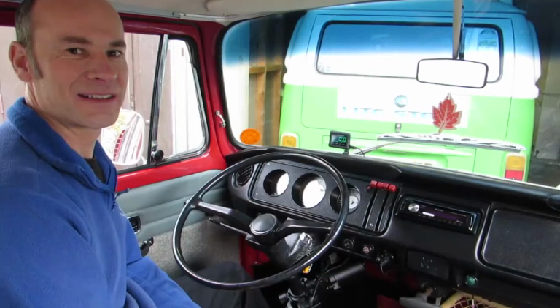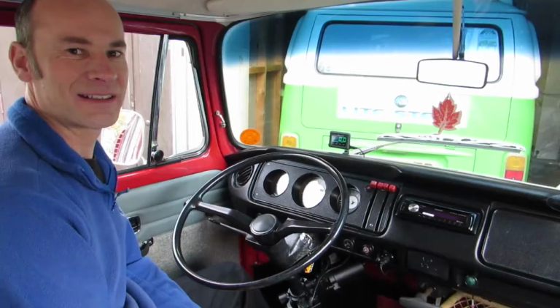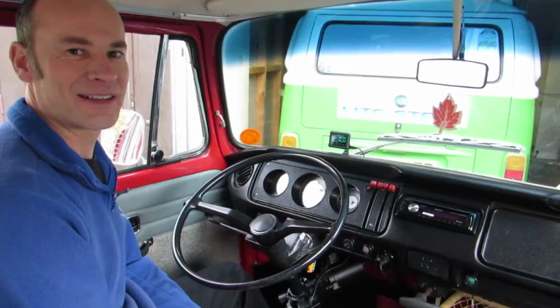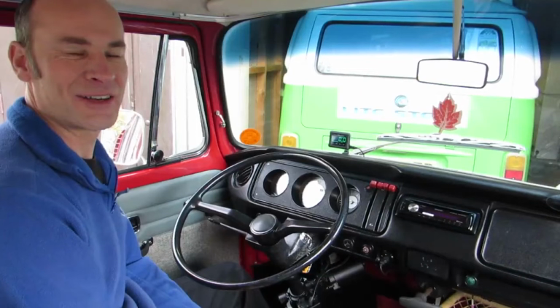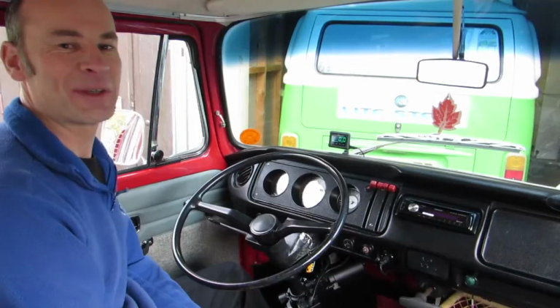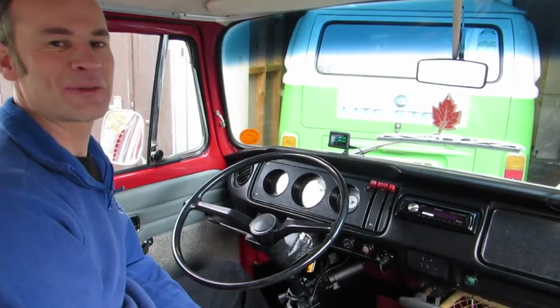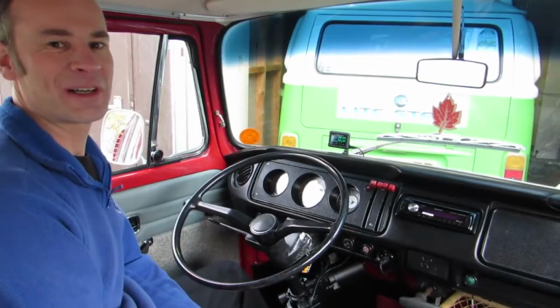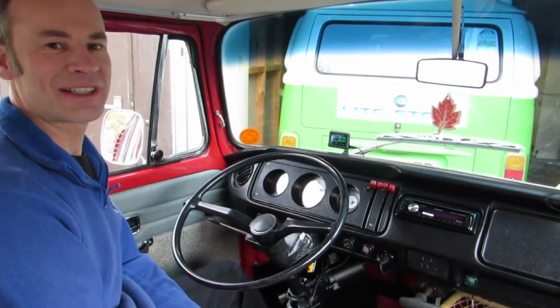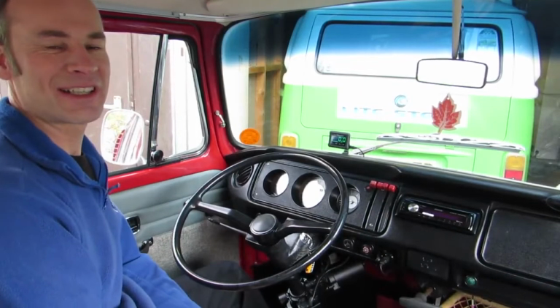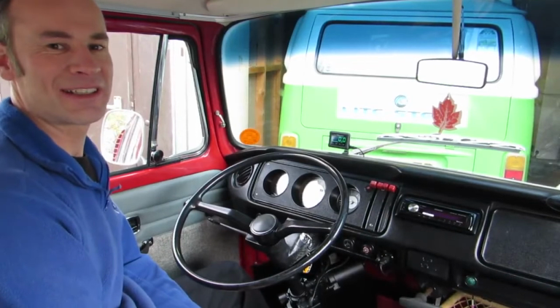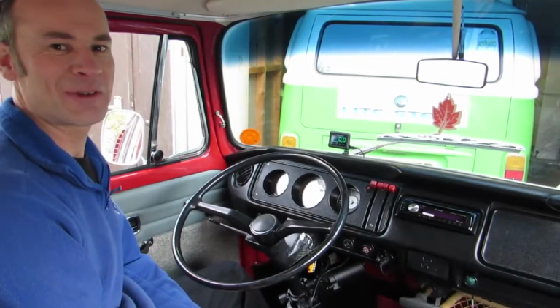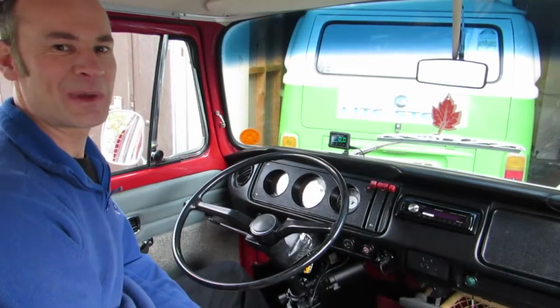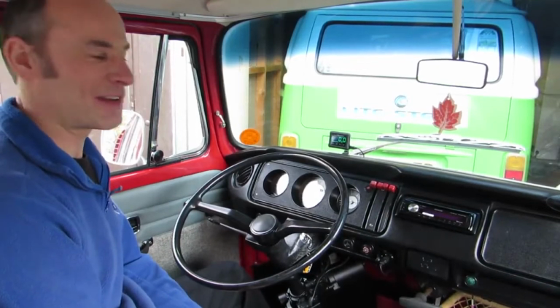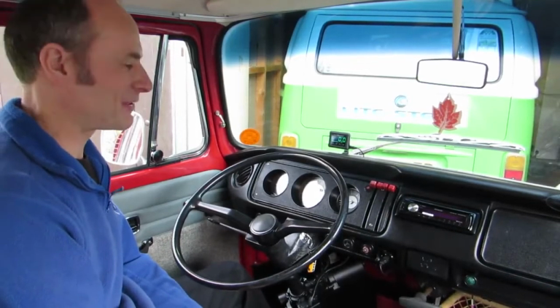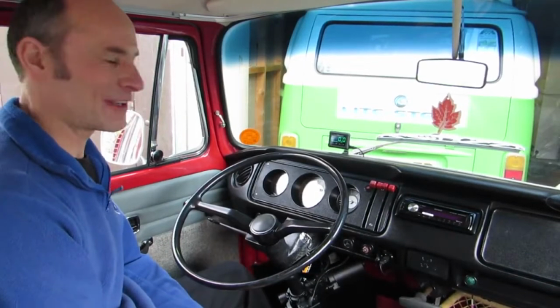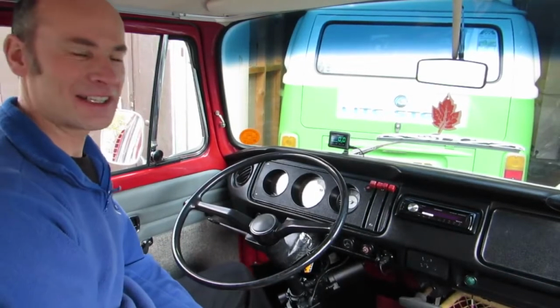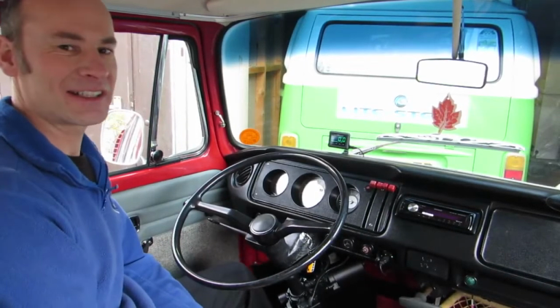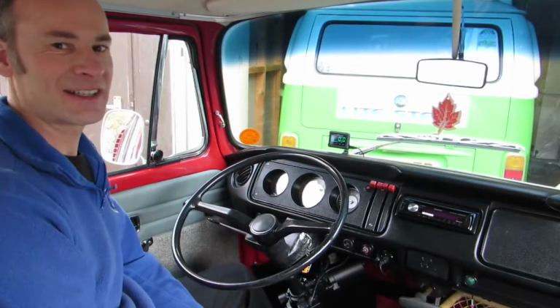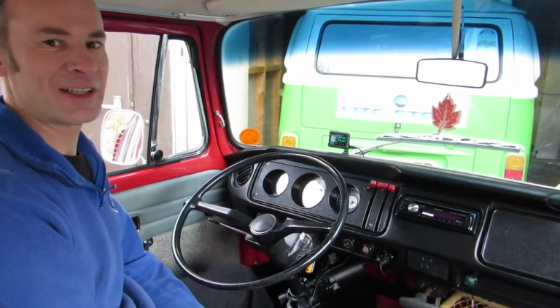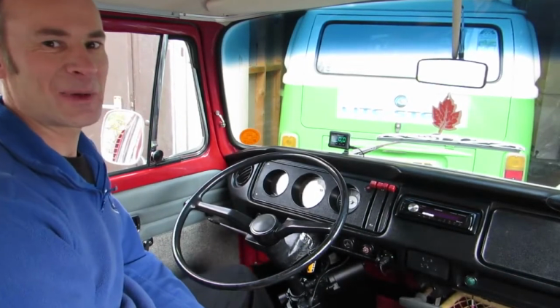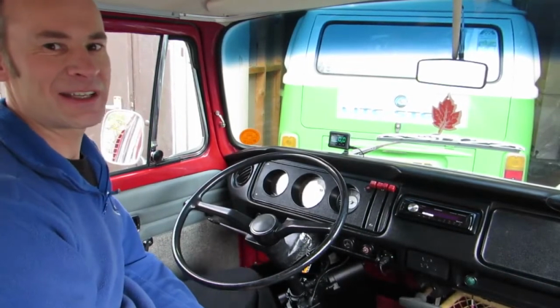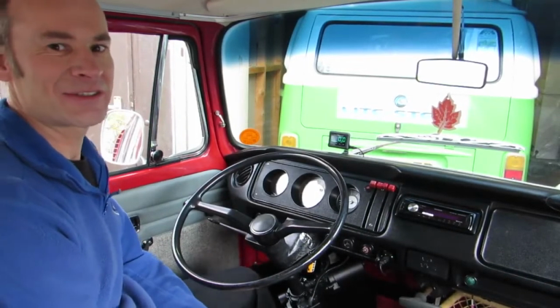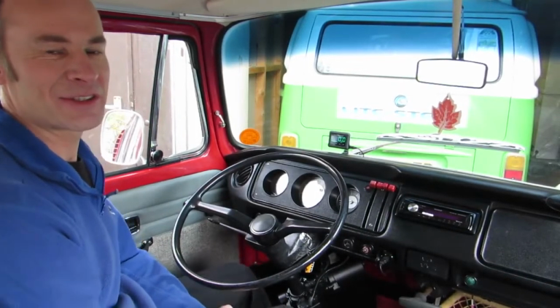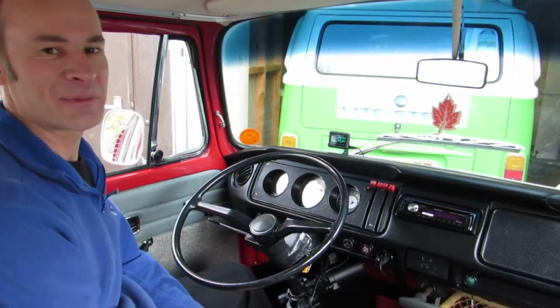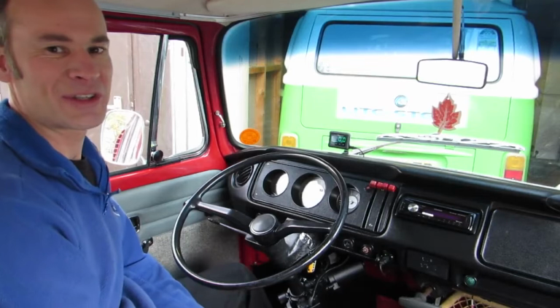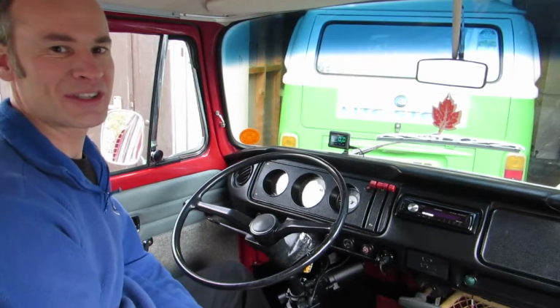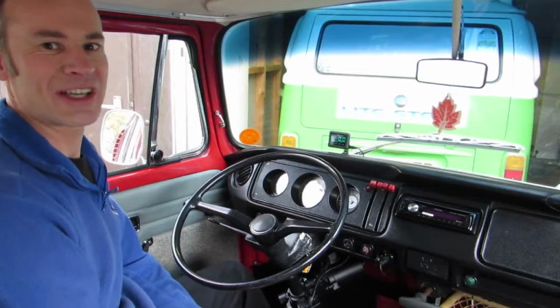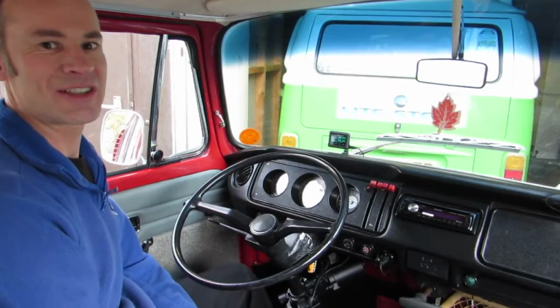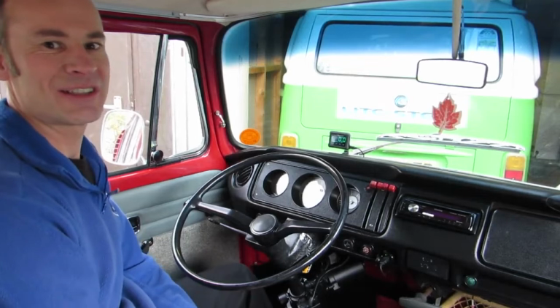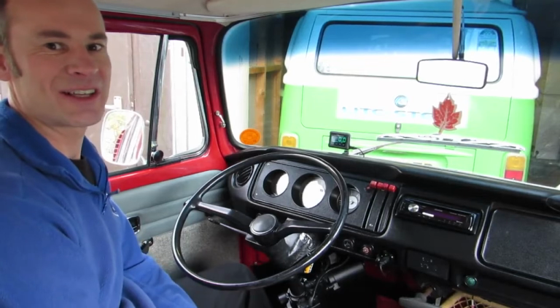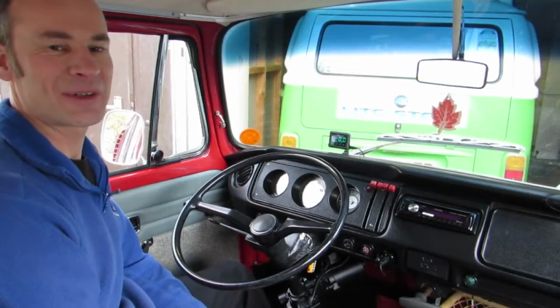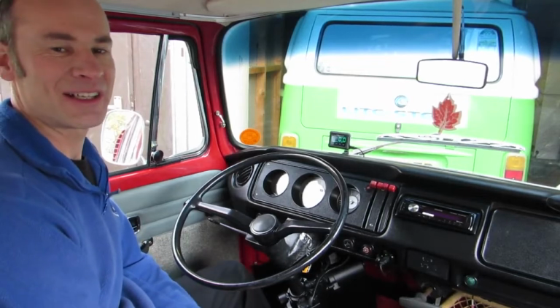Hi, I'm Neil from Lightsteer. We've been given this fantastic early bay for modernisation and upgrading.